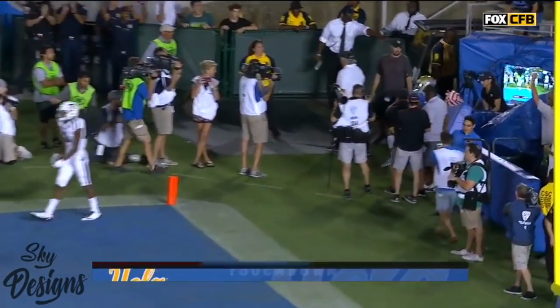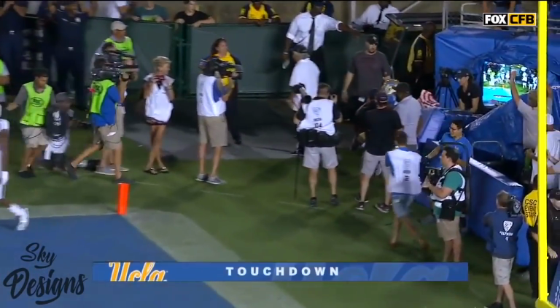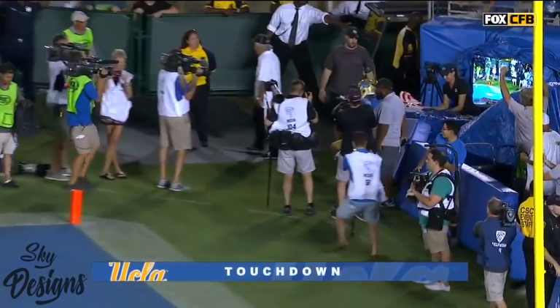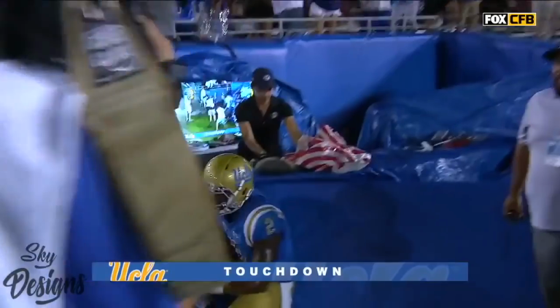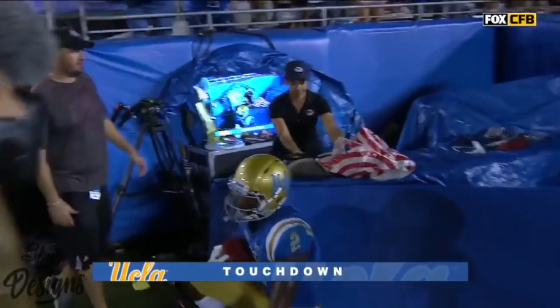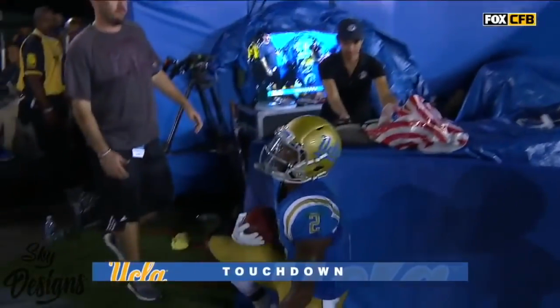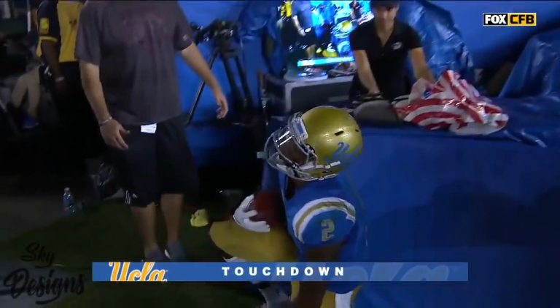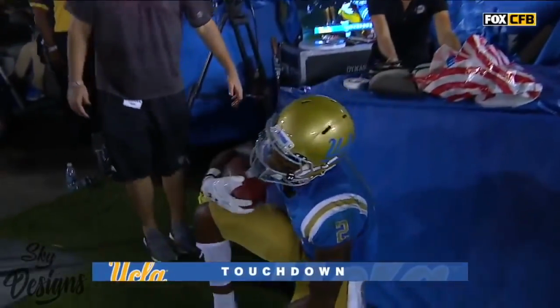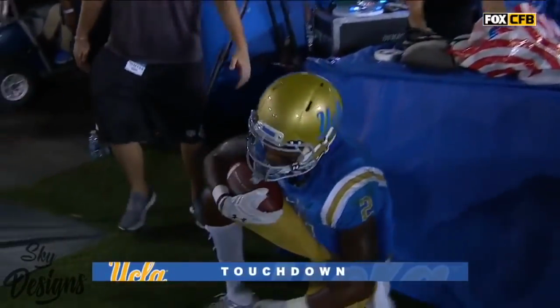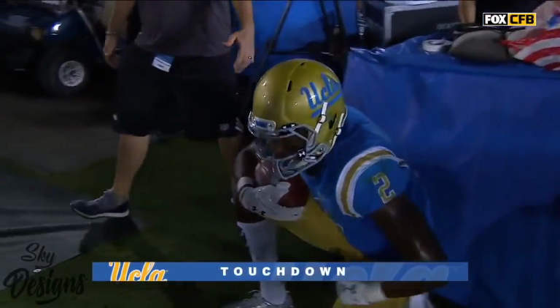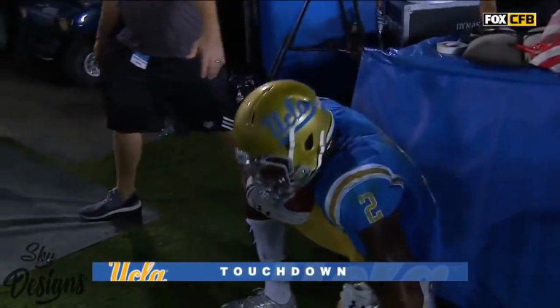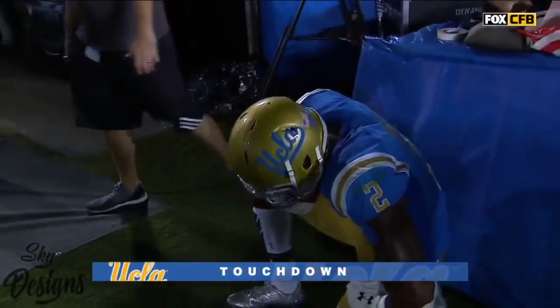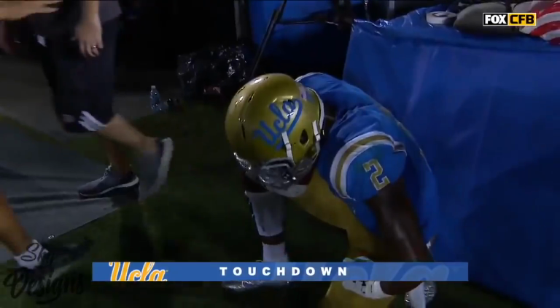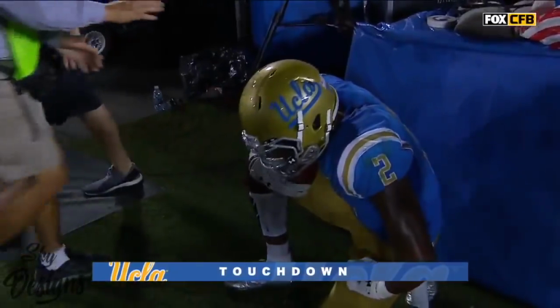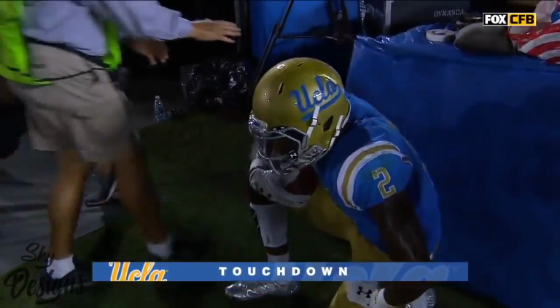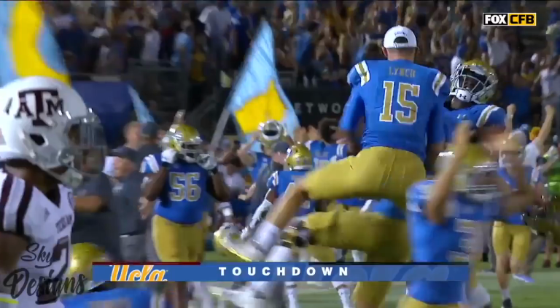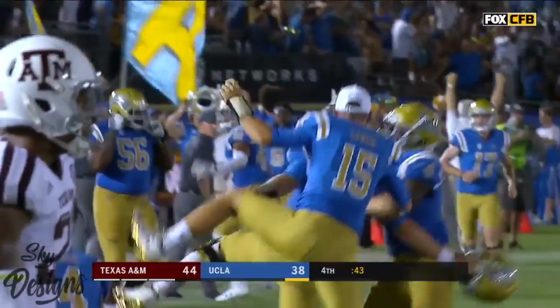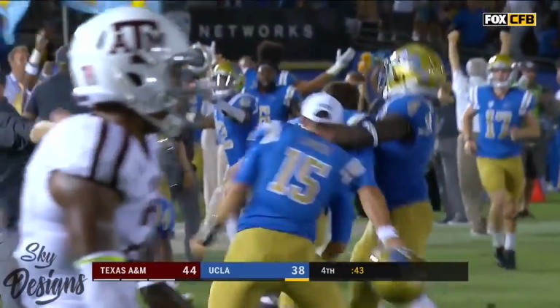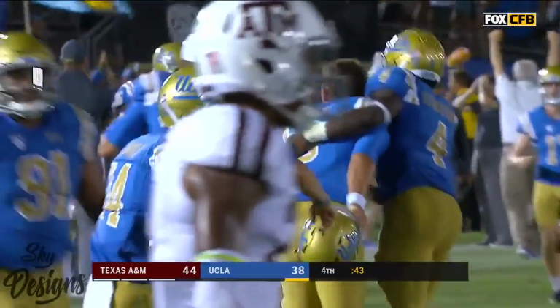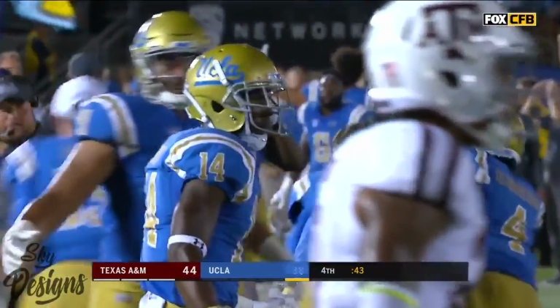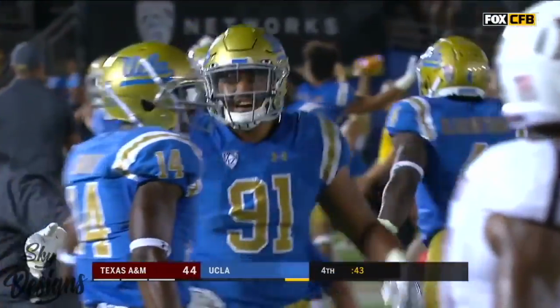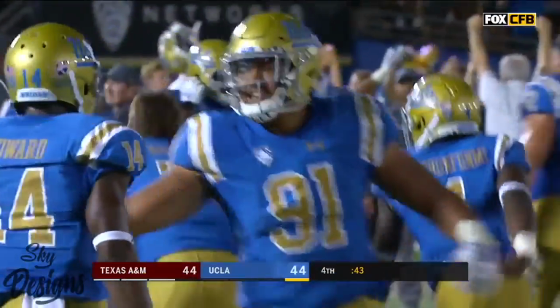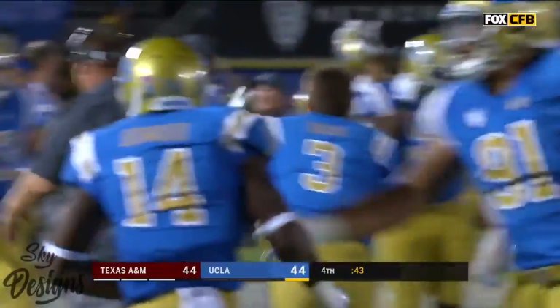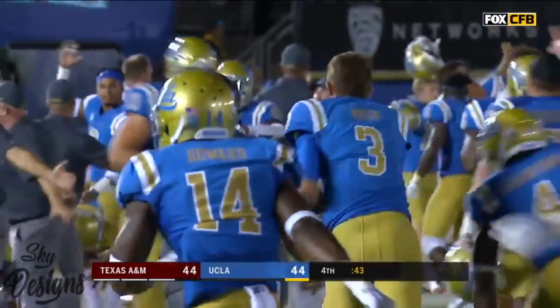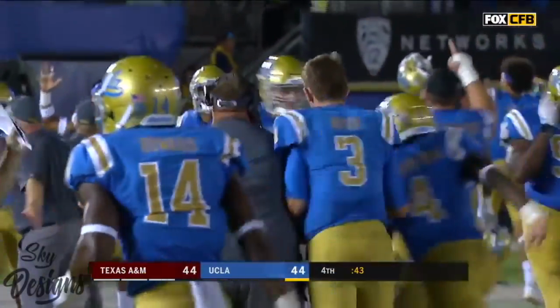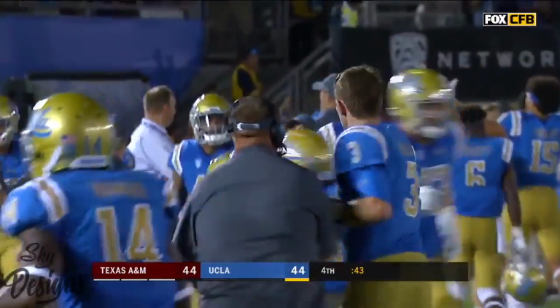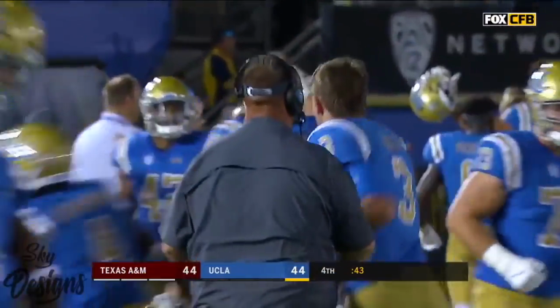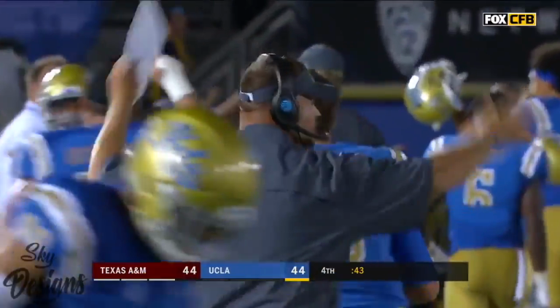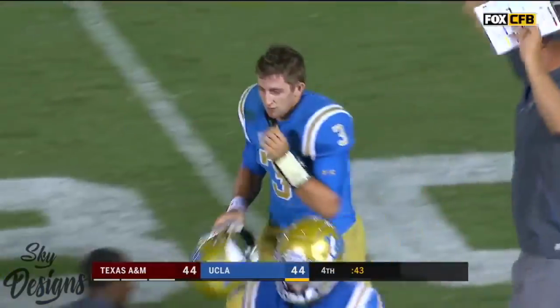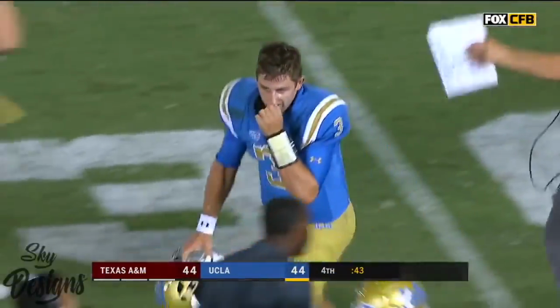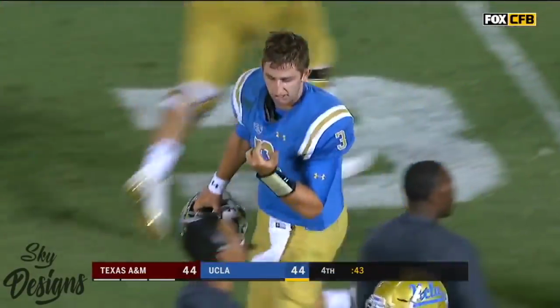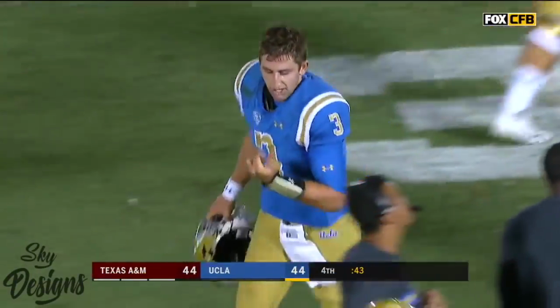Whoa! Jordan Leslie. The legend of Josh Rosen.